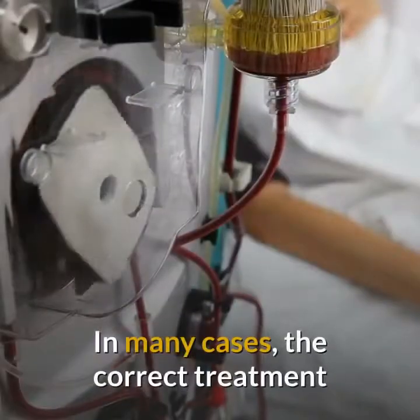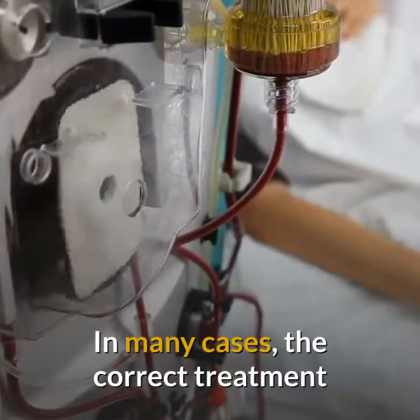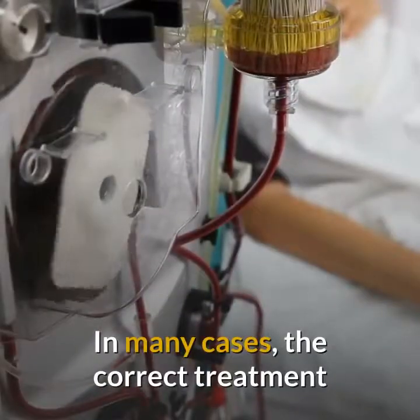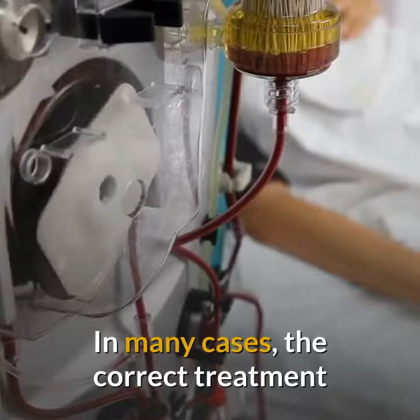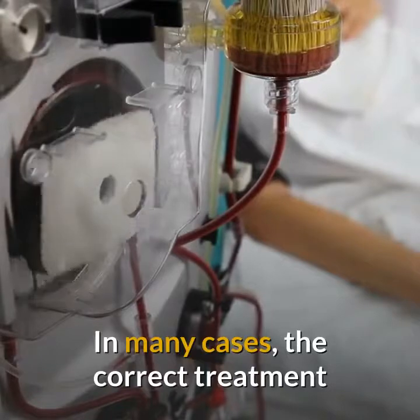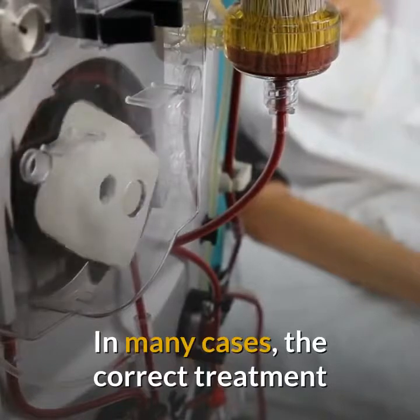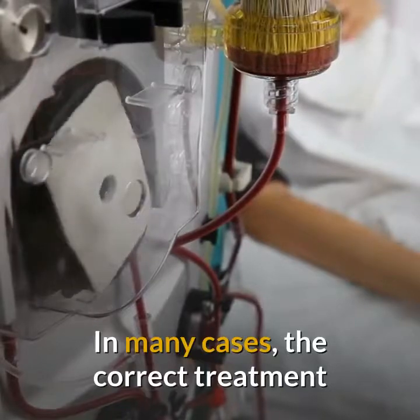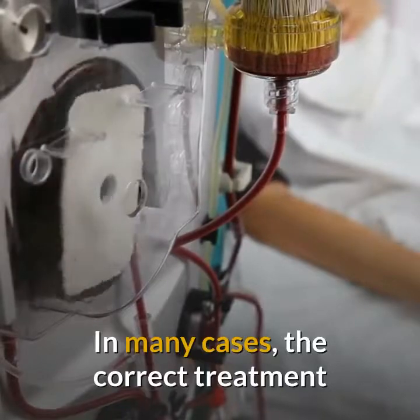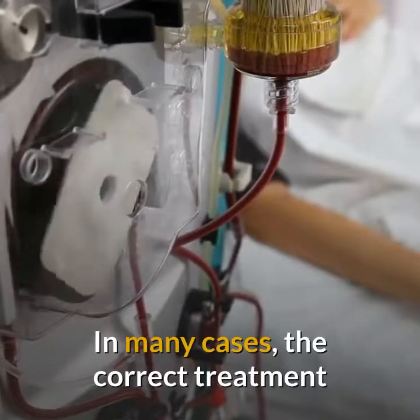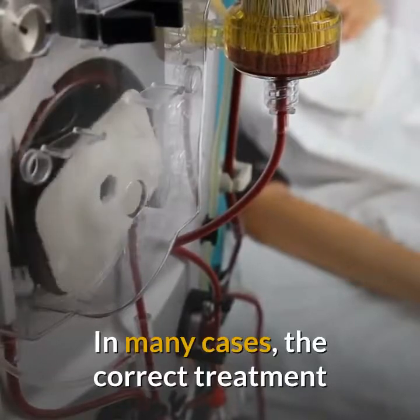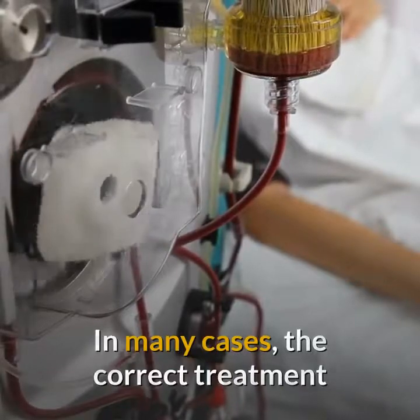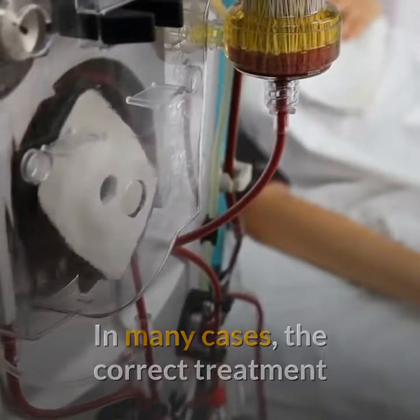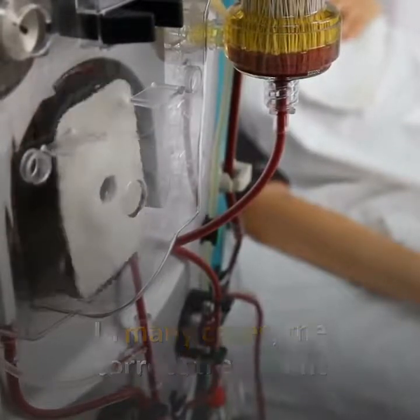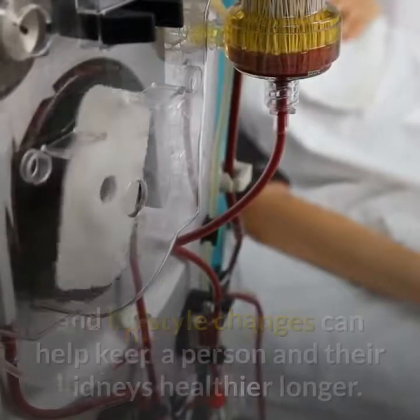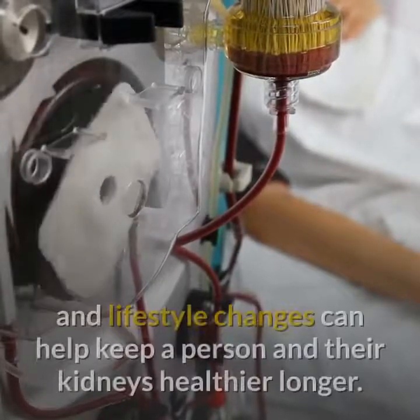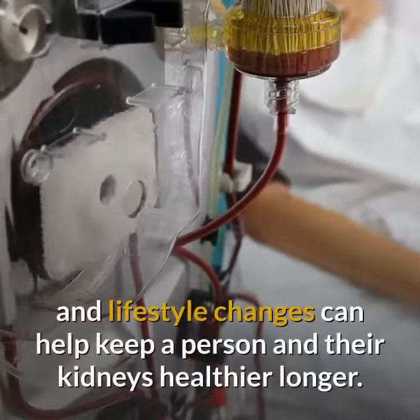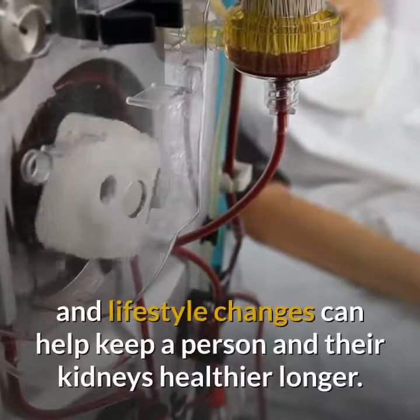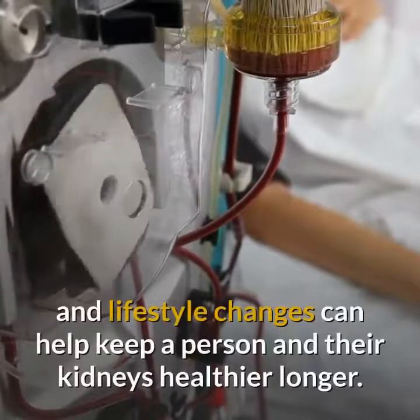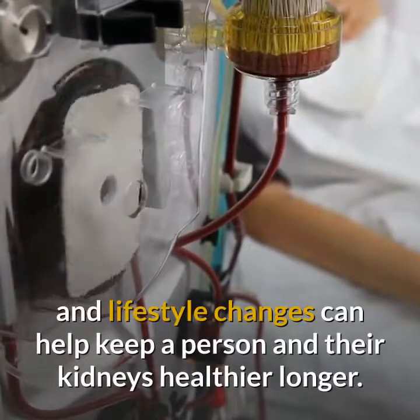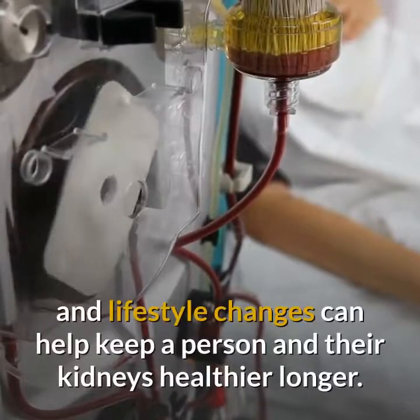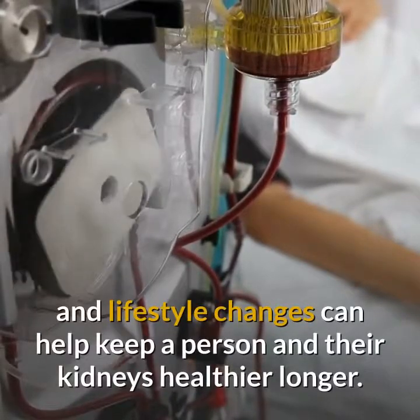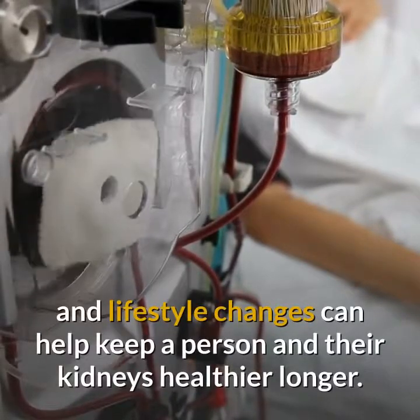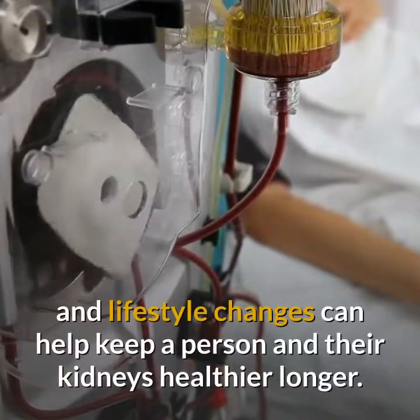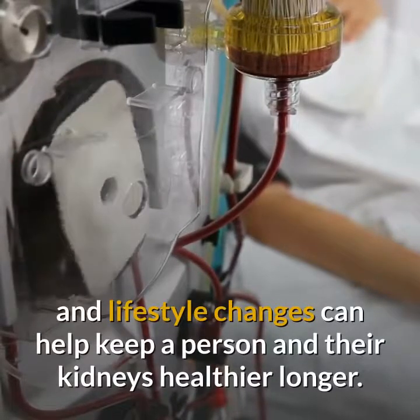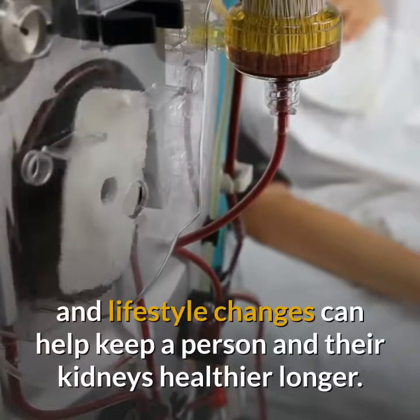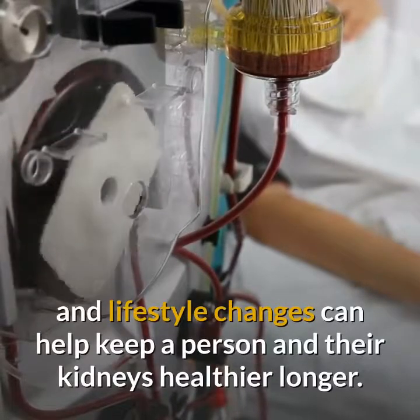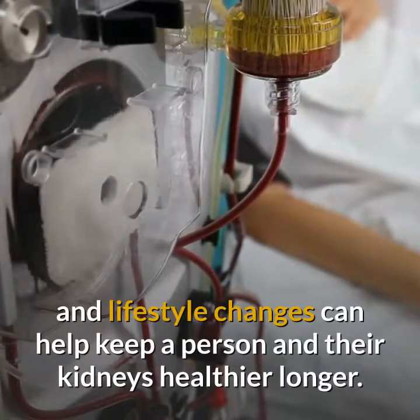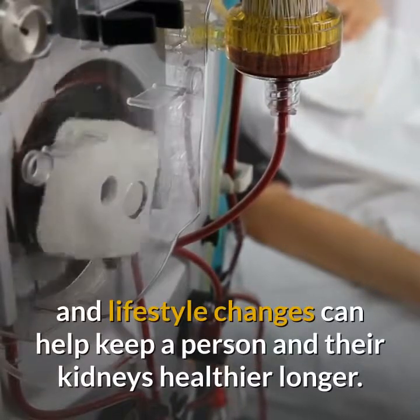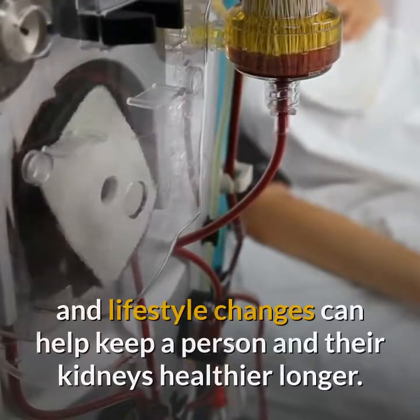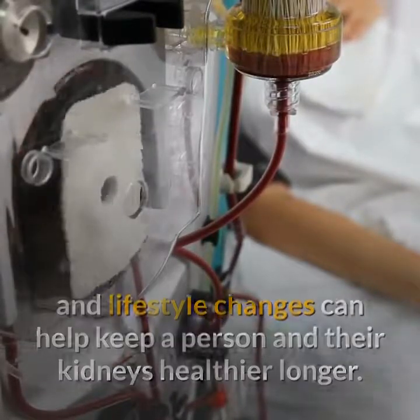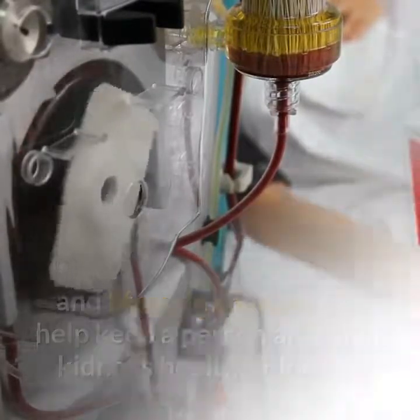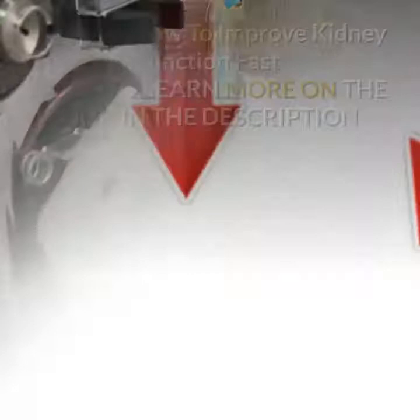In many cases, the correct treatment and lifestyle changes can help keep a person and their kidneys healthier longer.